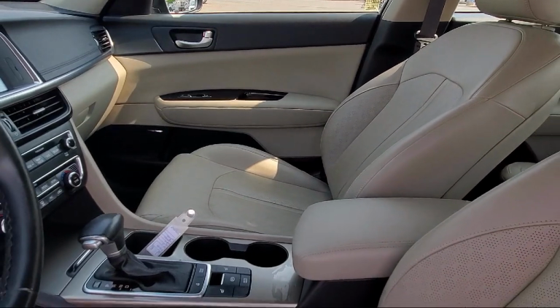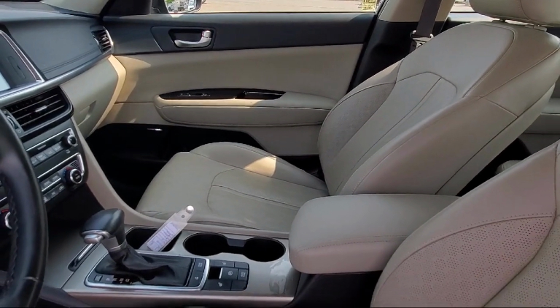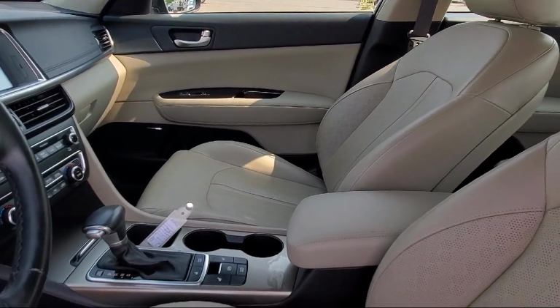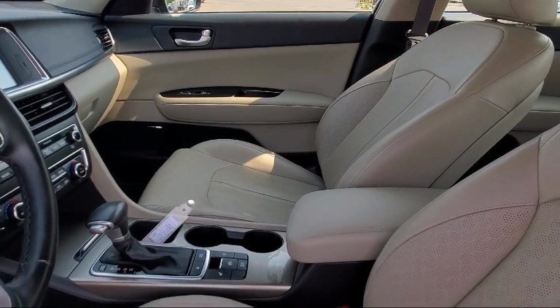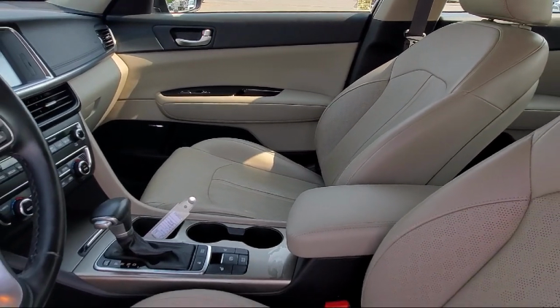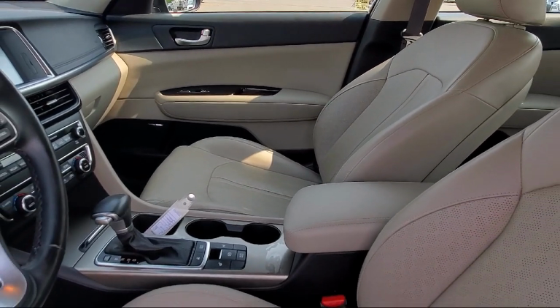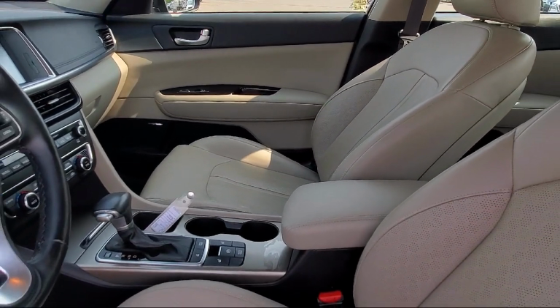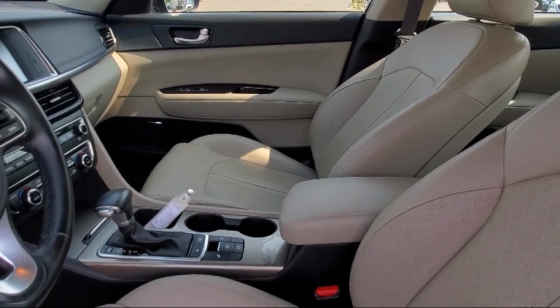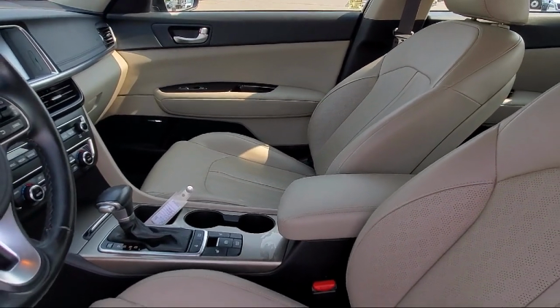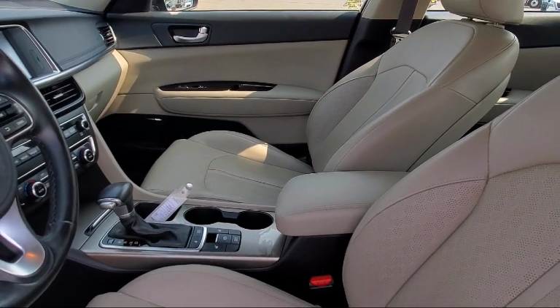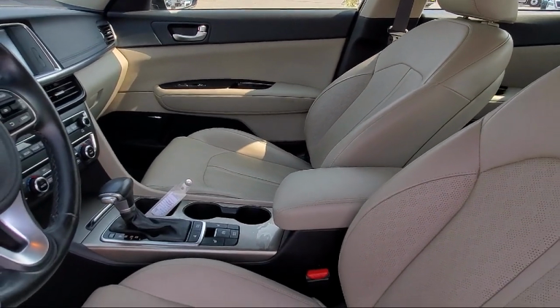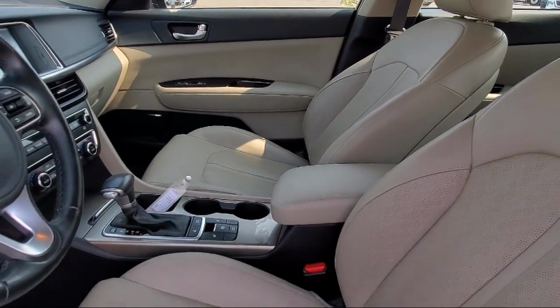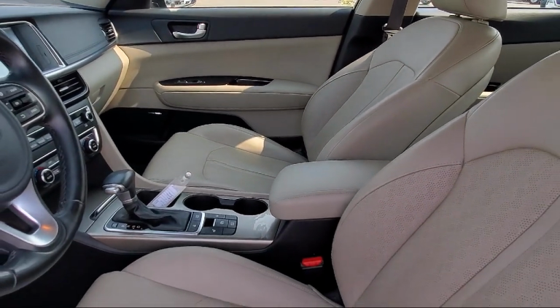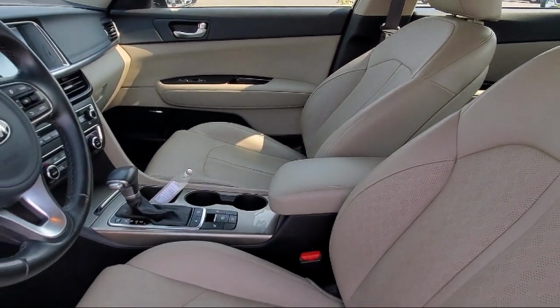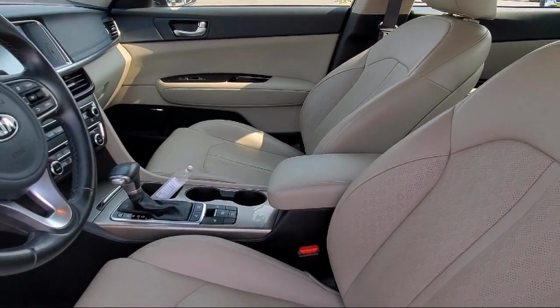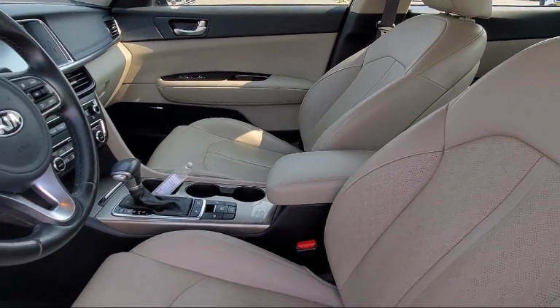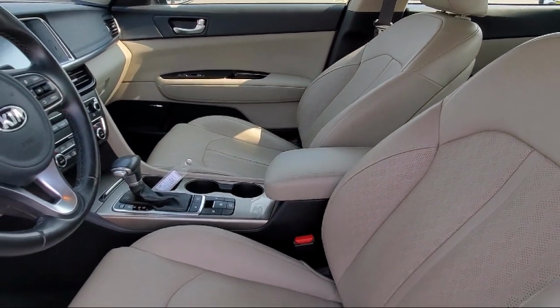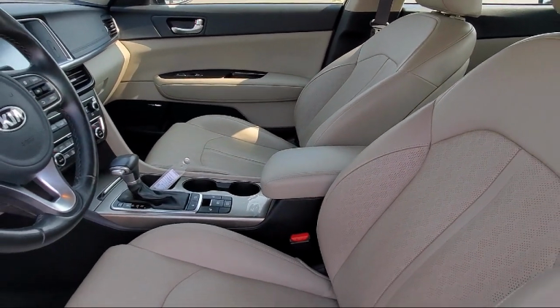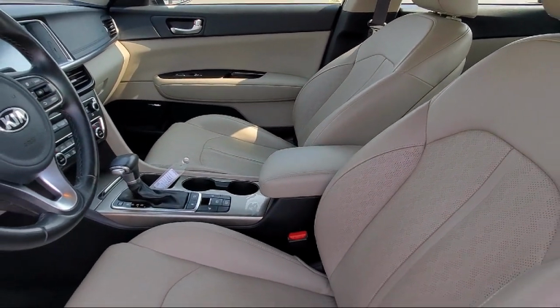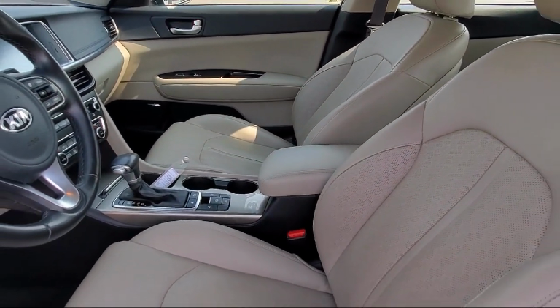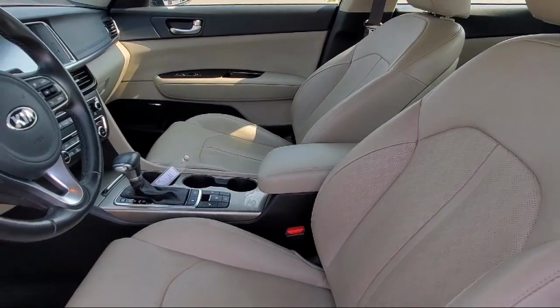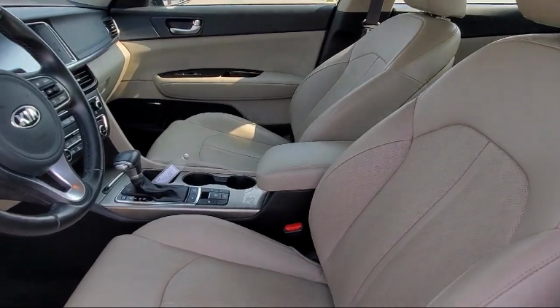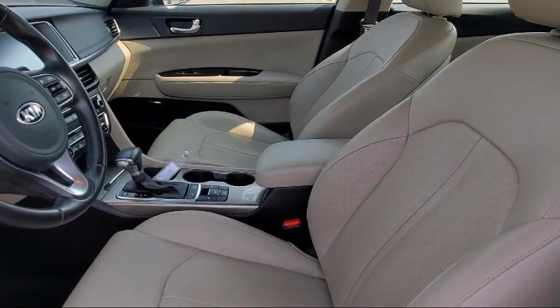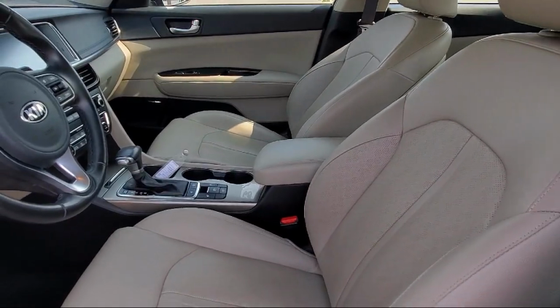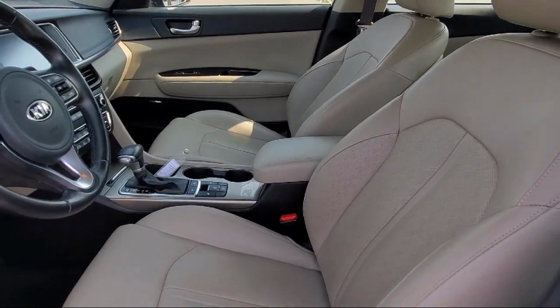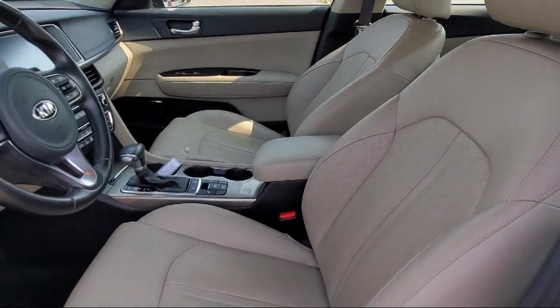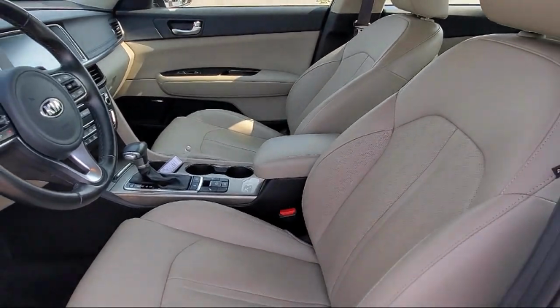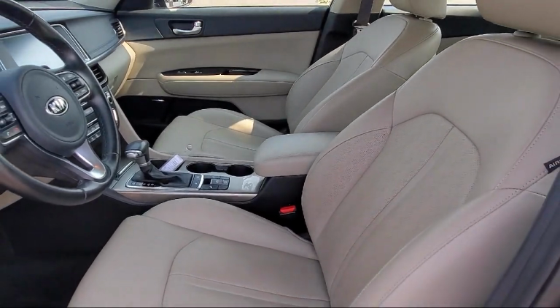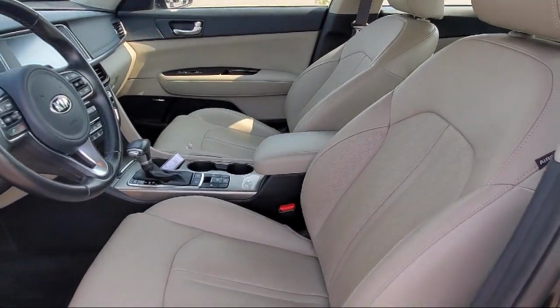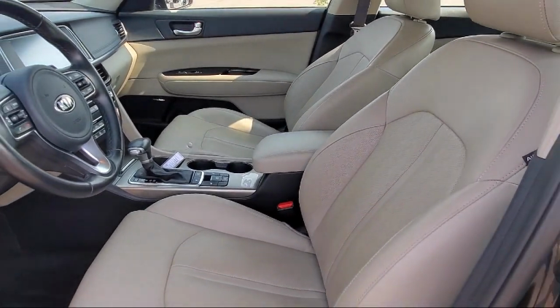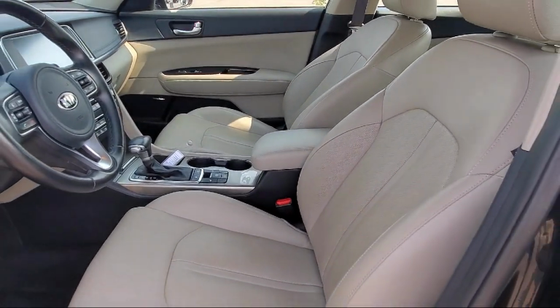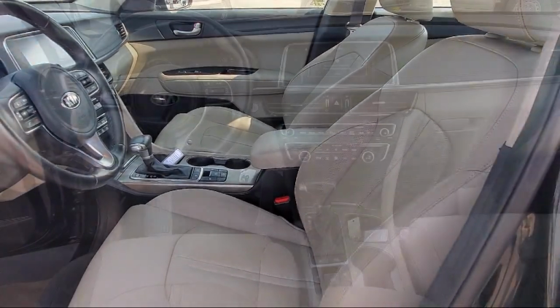Every vehicle goes through our rigorous inspection and reconditioning process. And with thousands of cars, trucks, and SUVs to choose from,